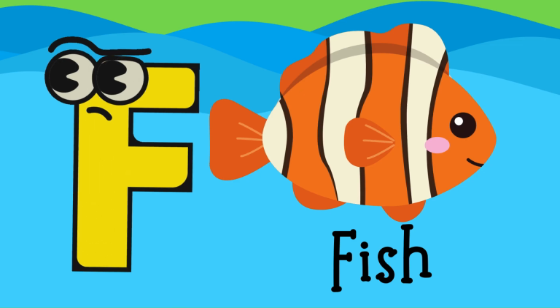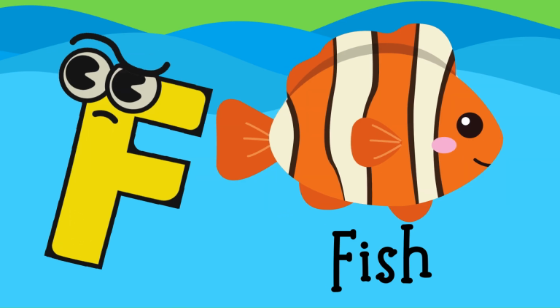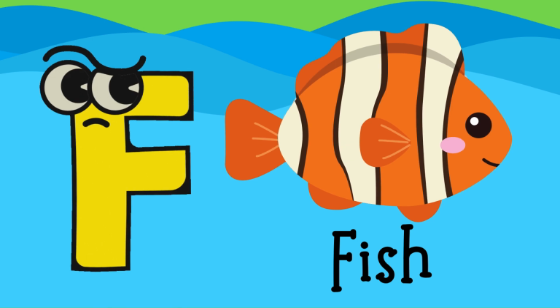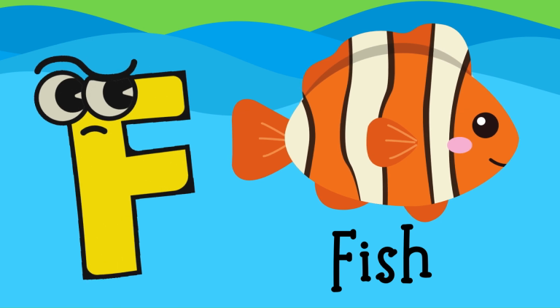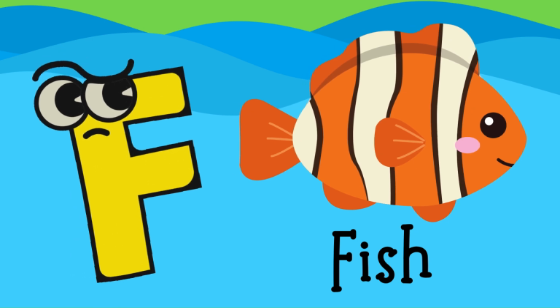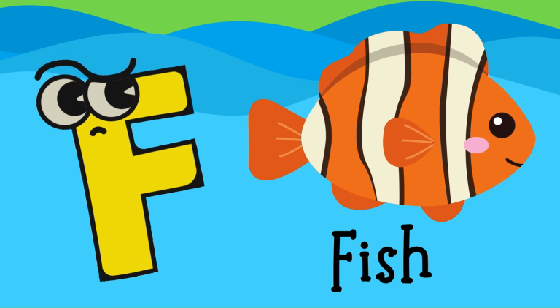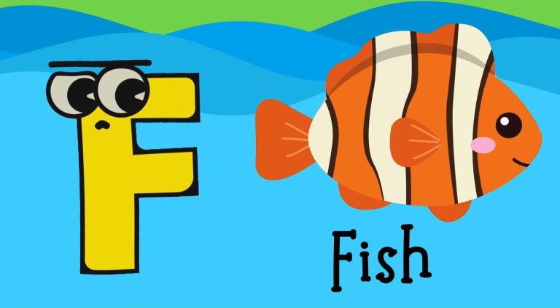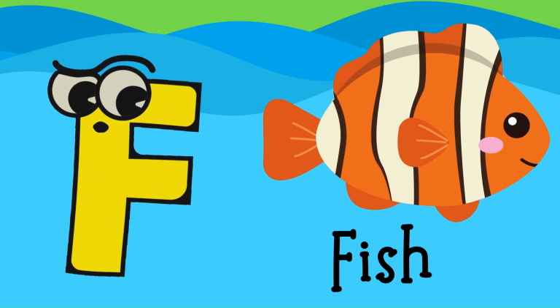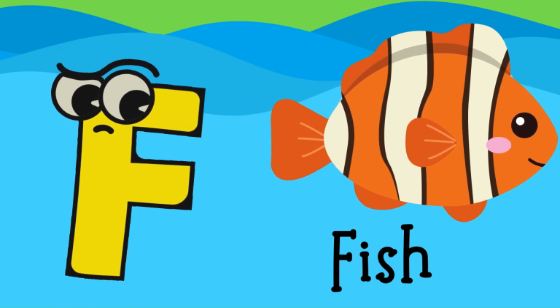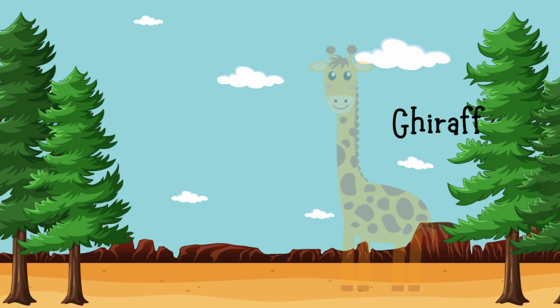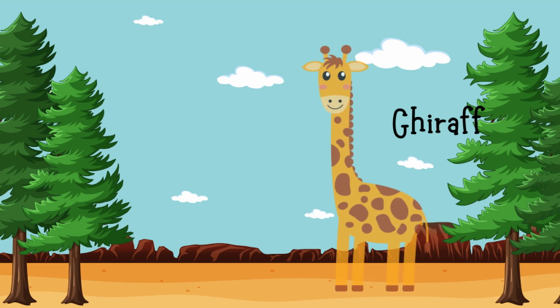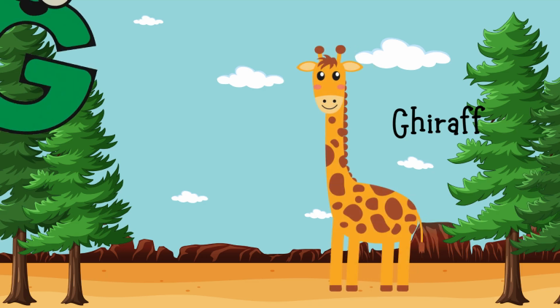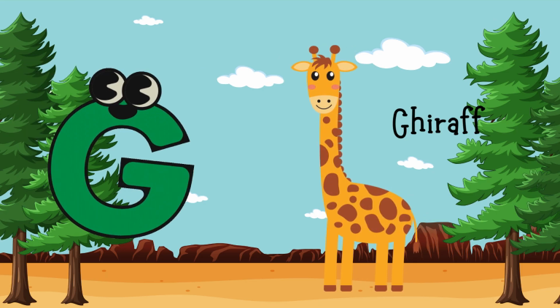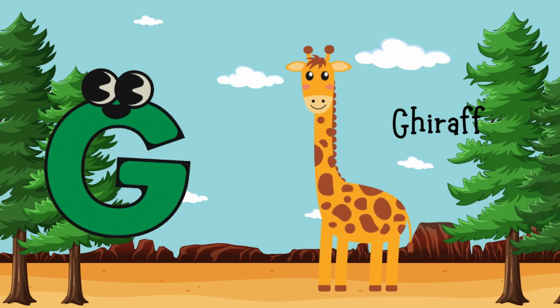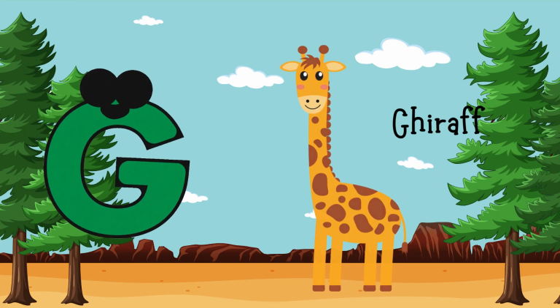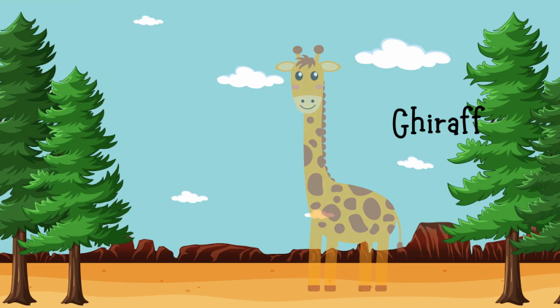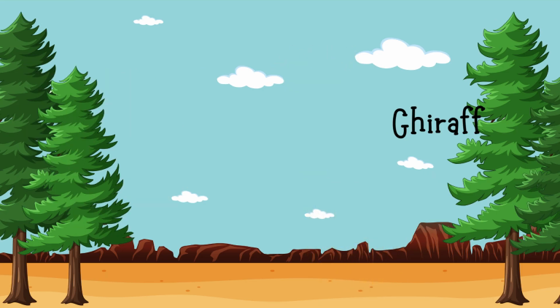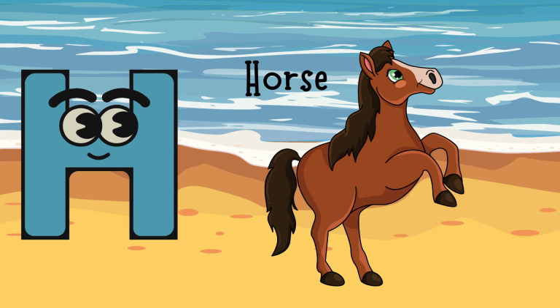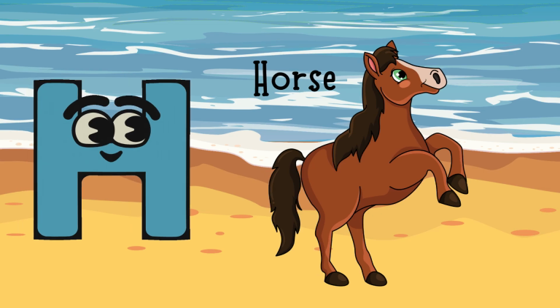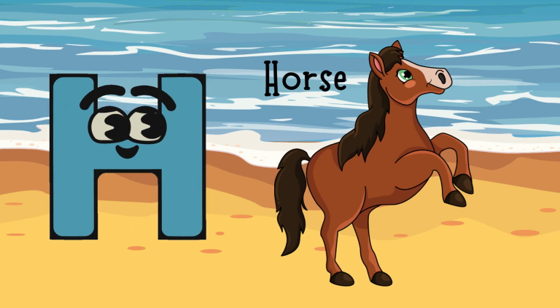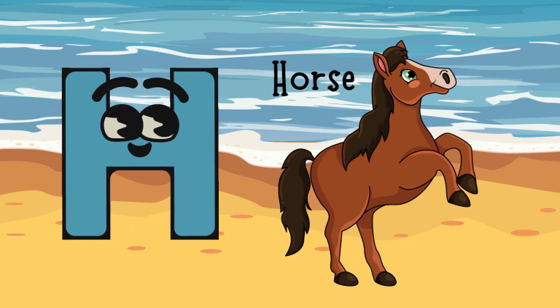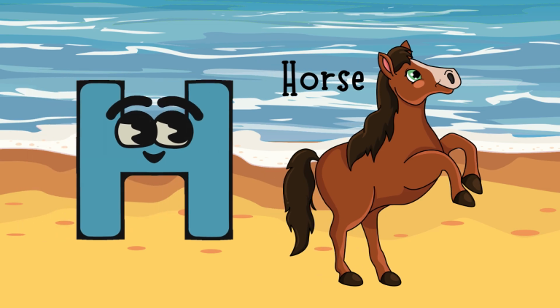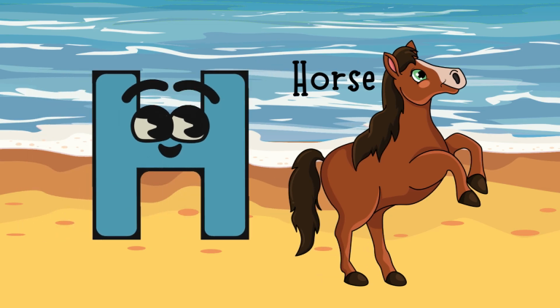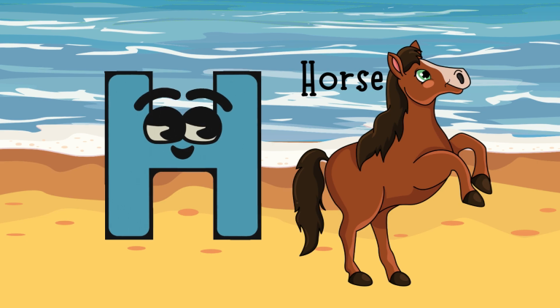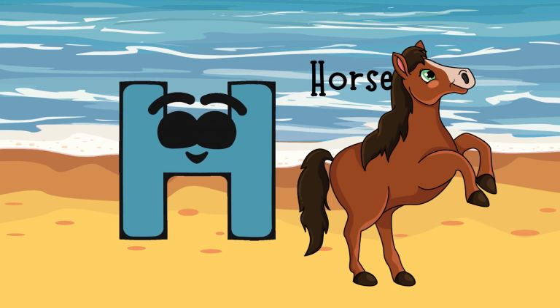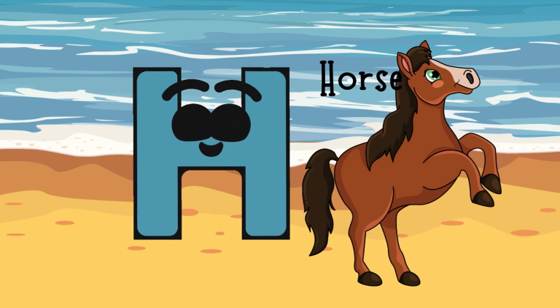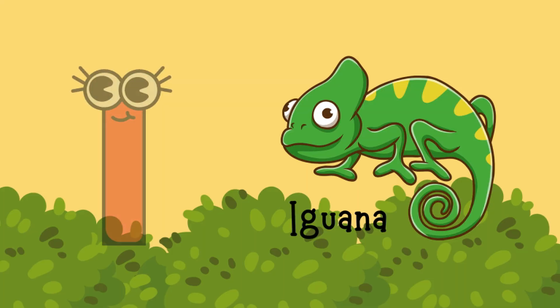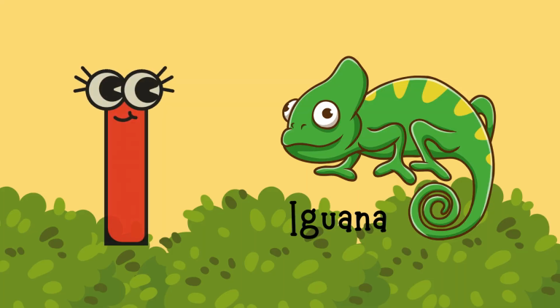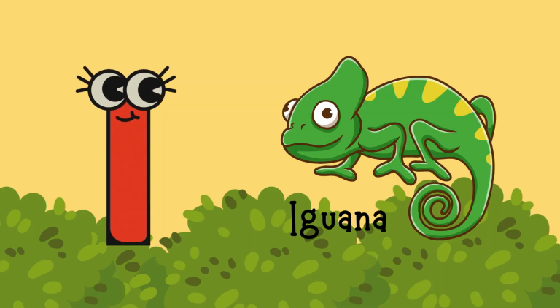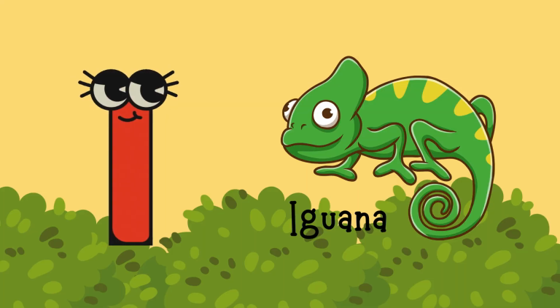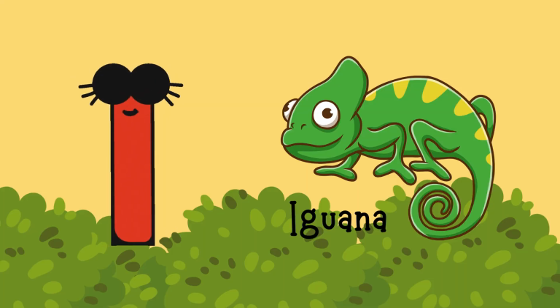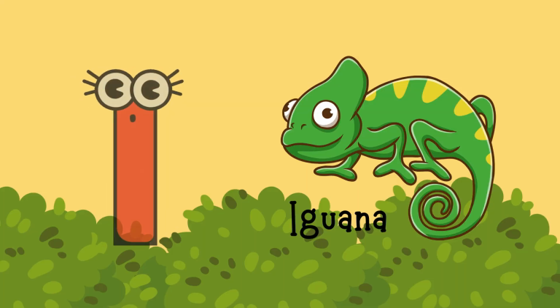F for Fish, G for Giraffe, H for Horse, I for Iguana.